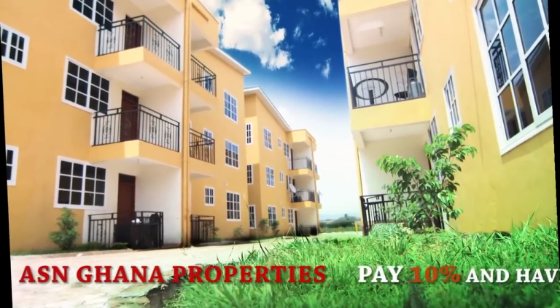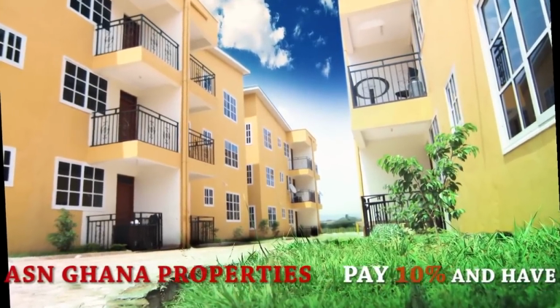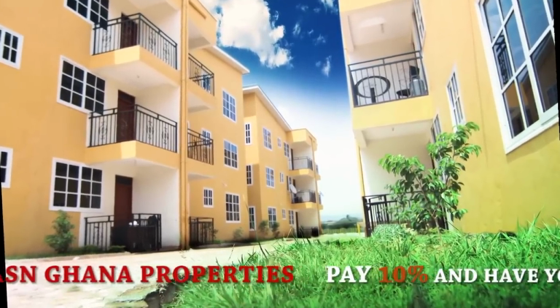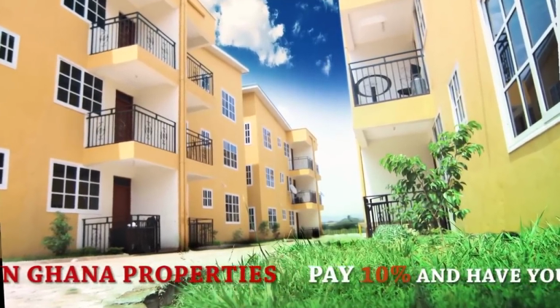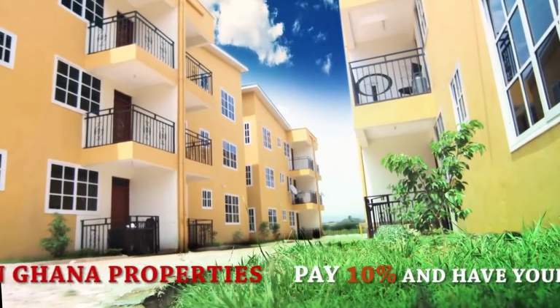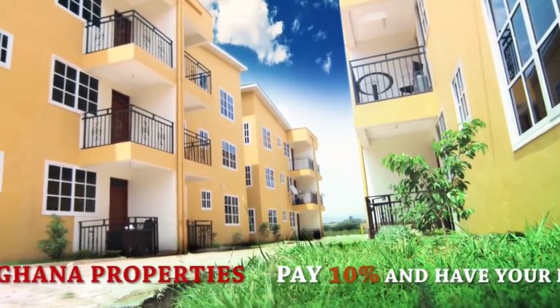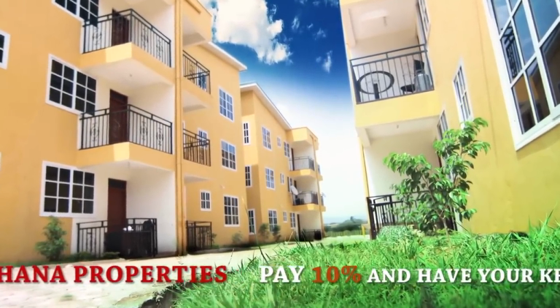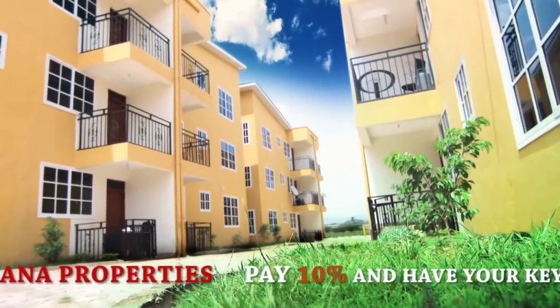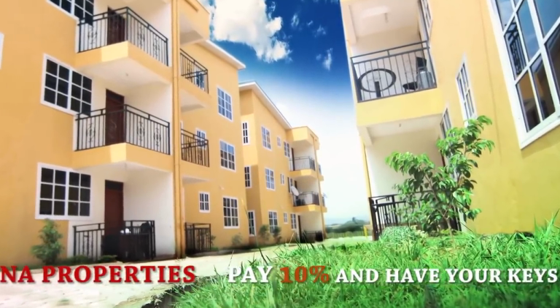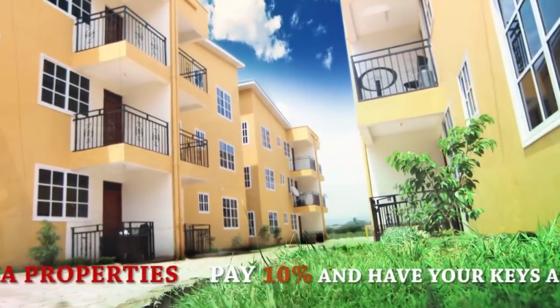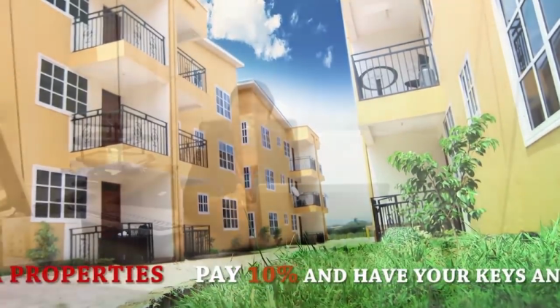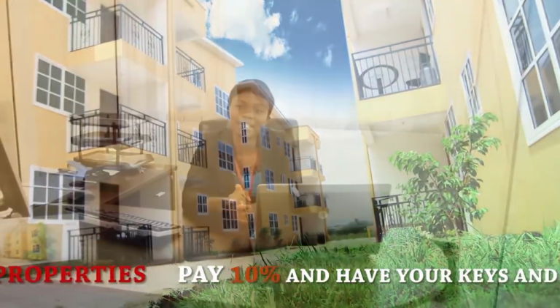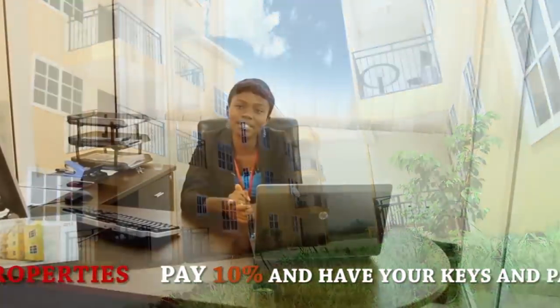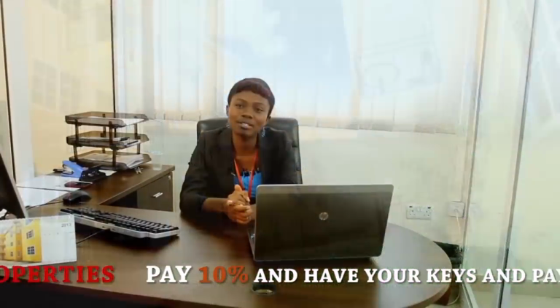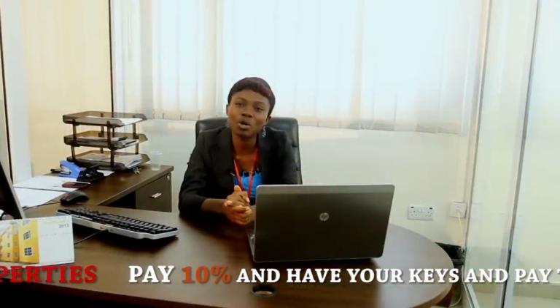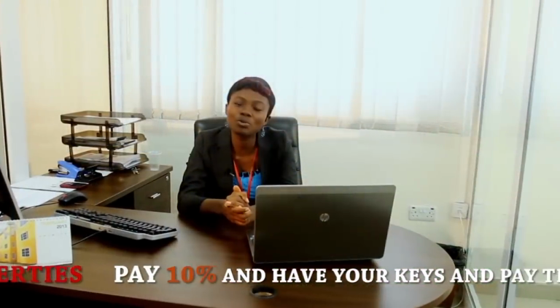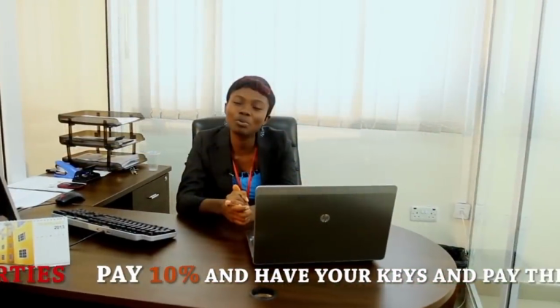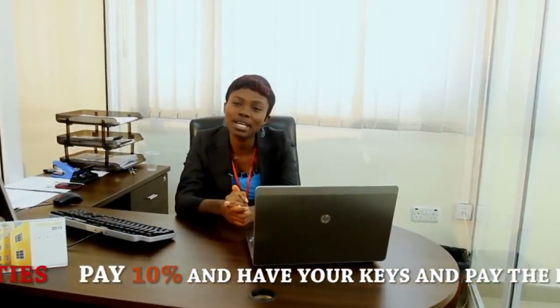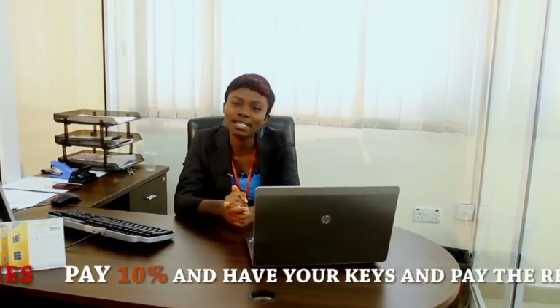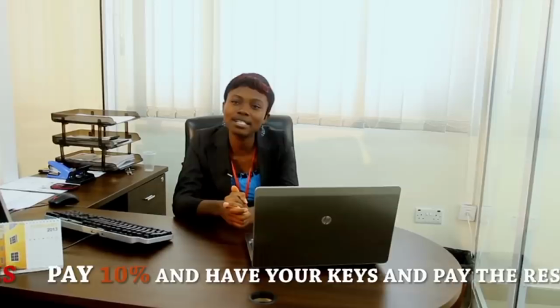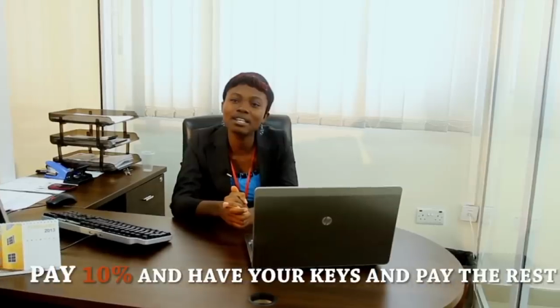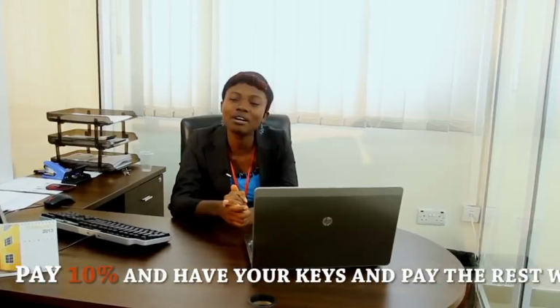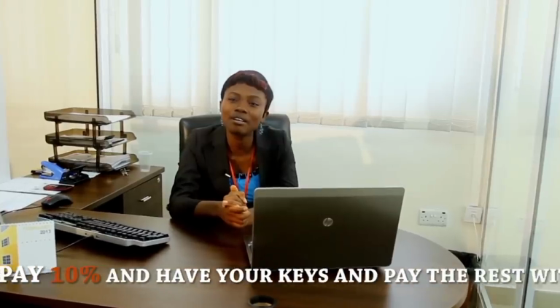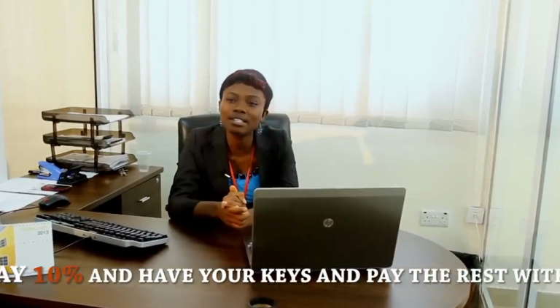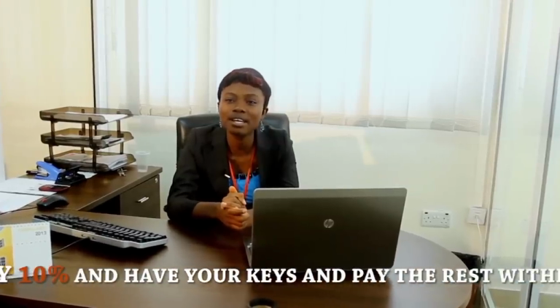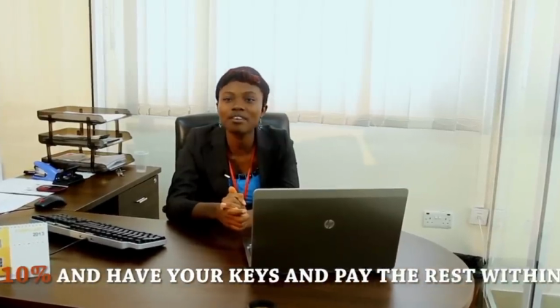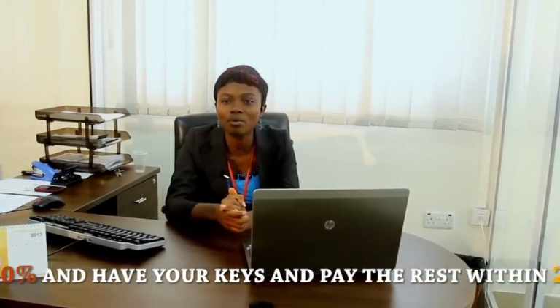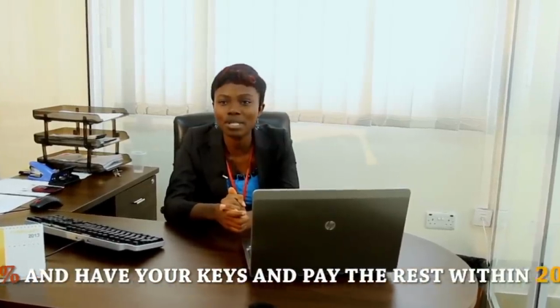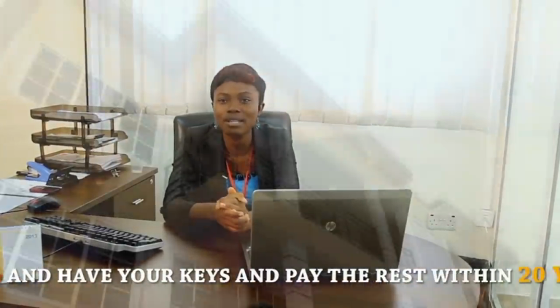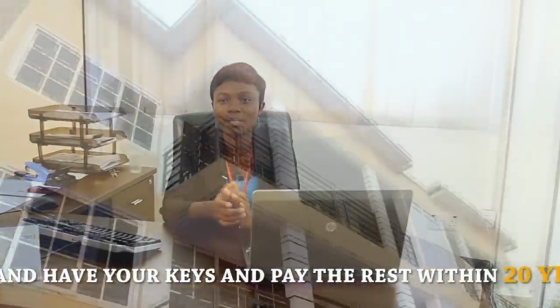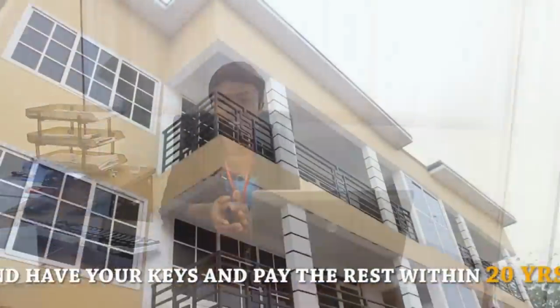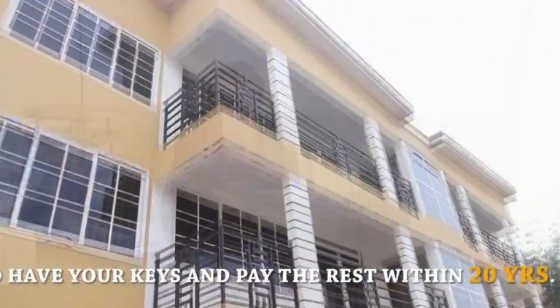You find functionality and aesthetics also replicated in our Great Enclave property at Madina.